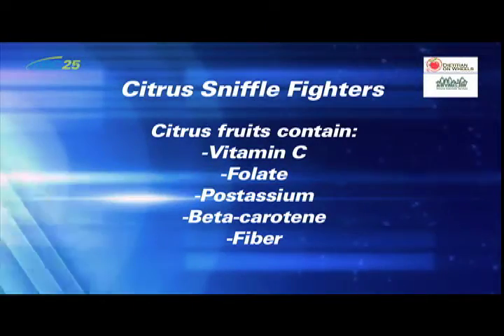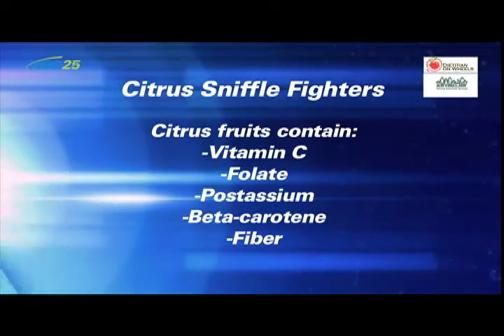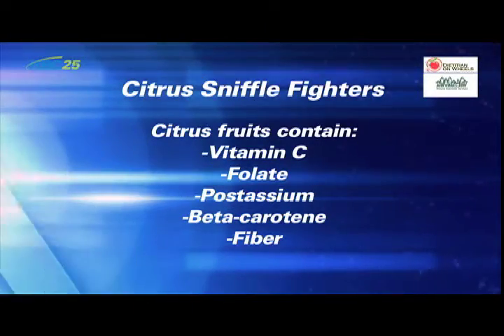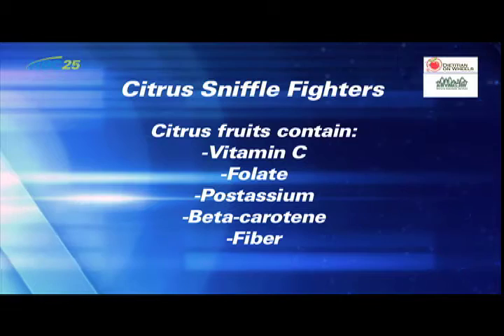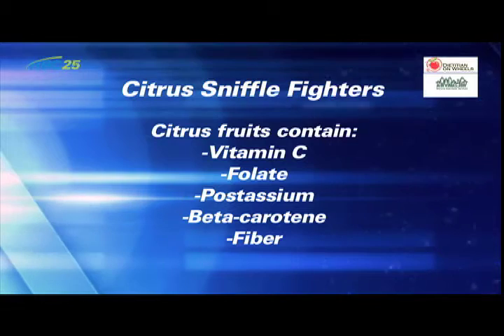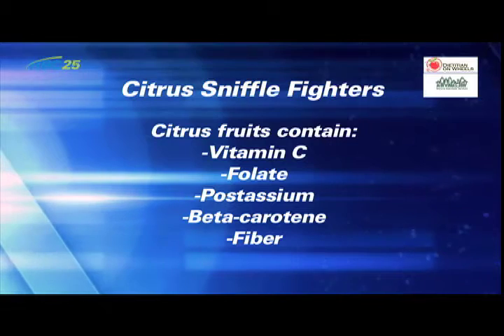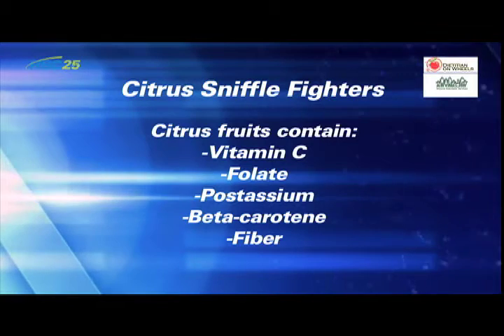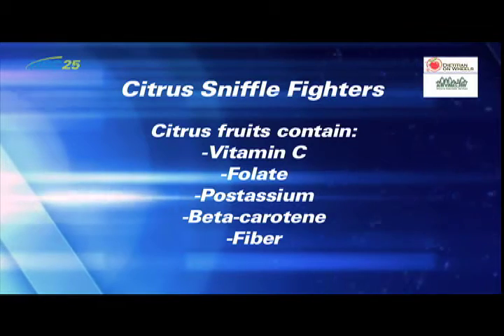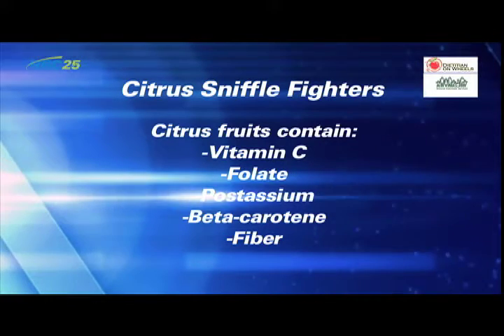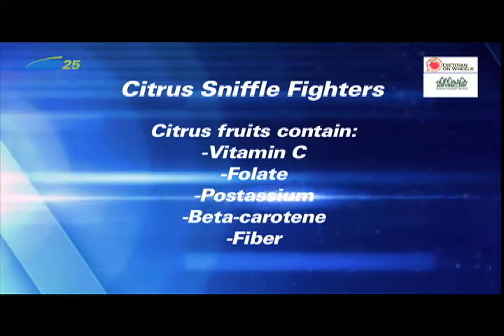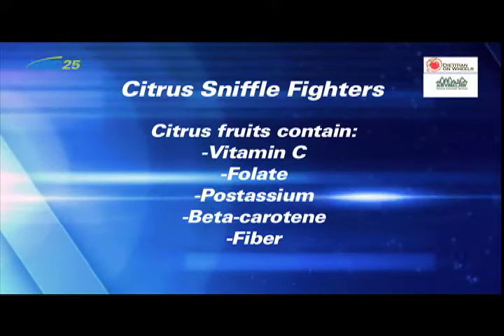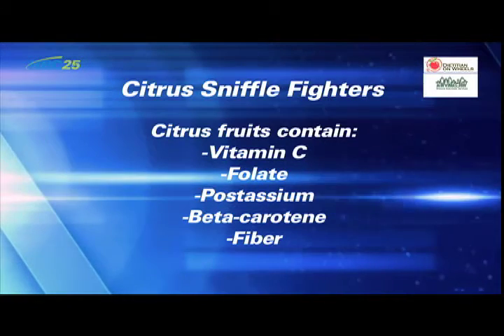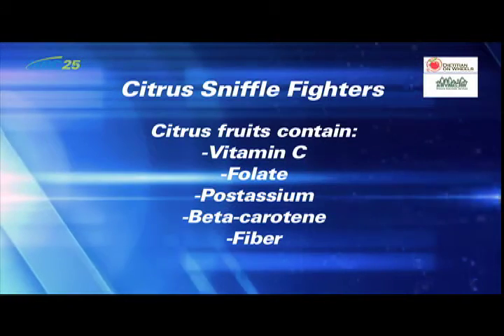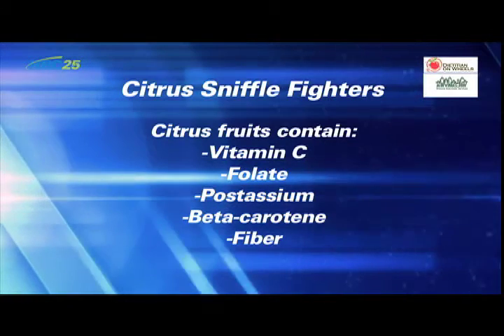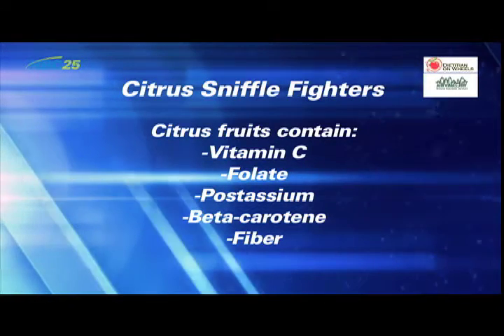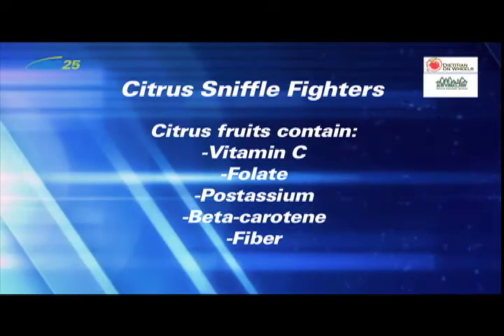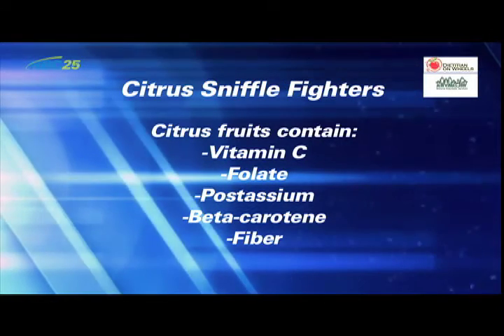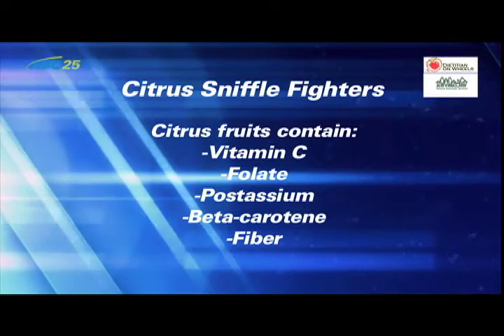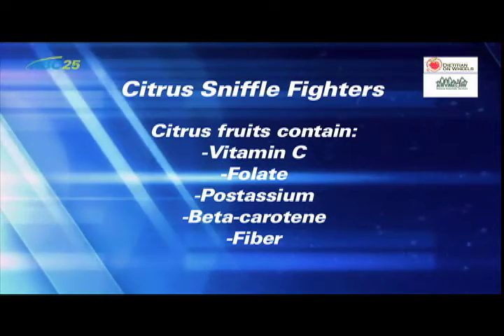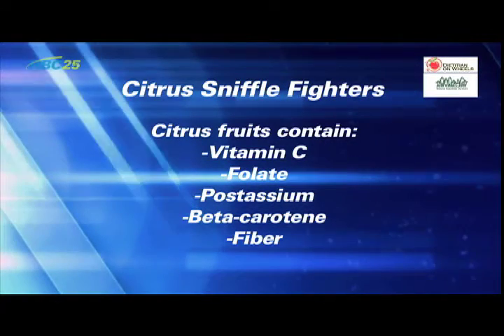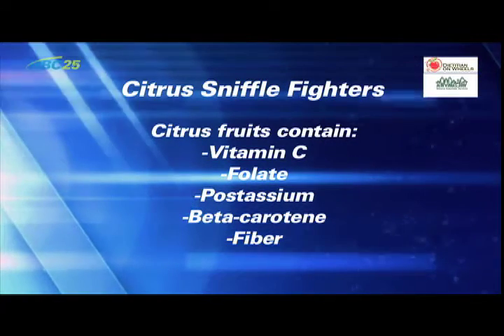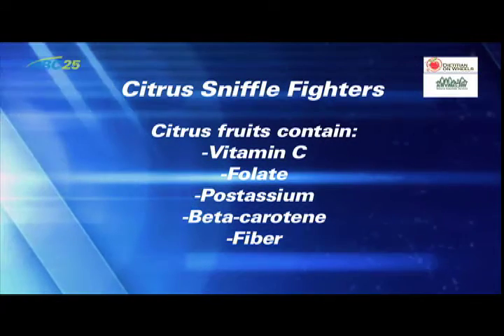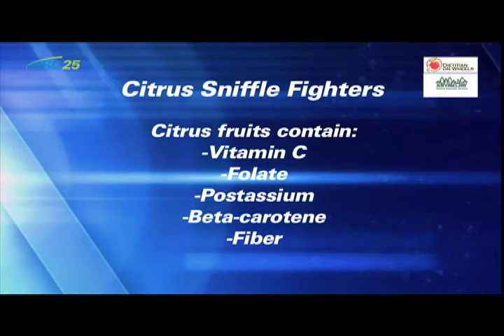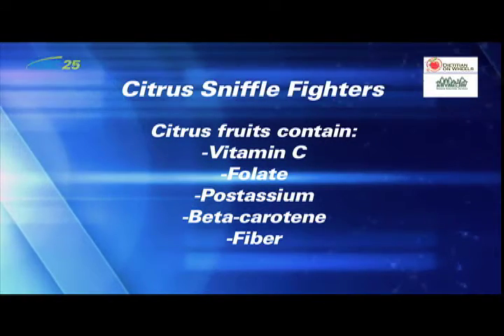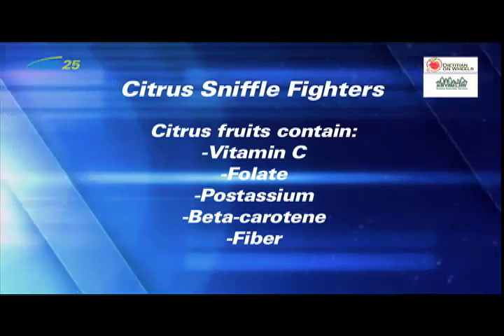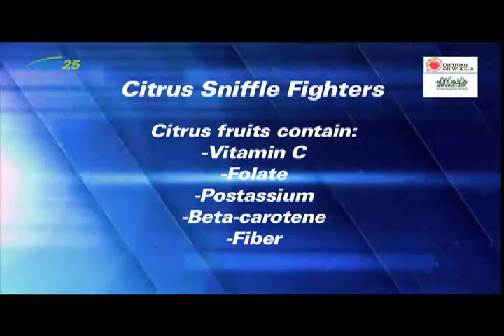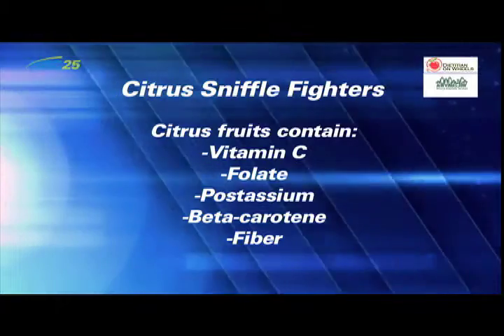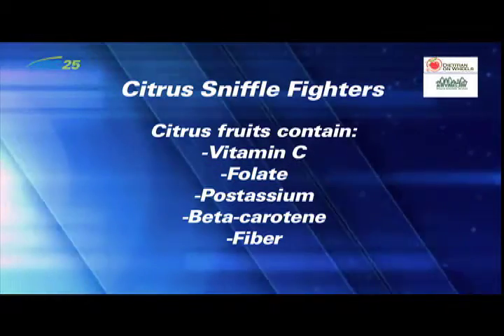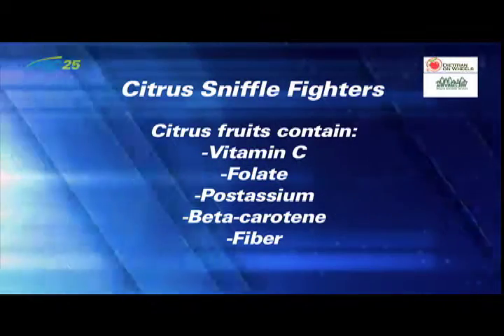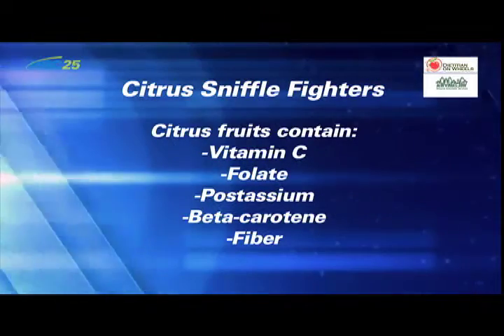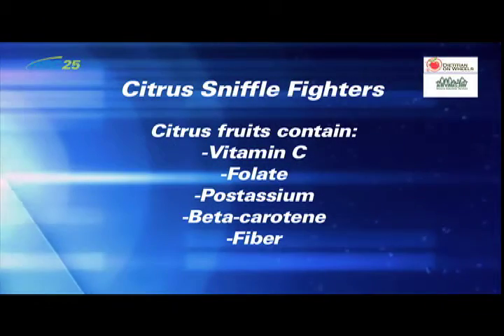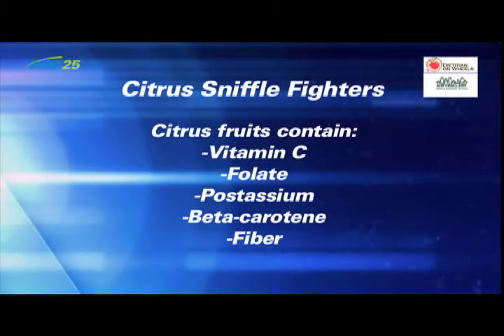Citrus fruit is also high in other important nutrients that help keep you healthy too, such as folate, potassium, beta-carotene, and fiber.